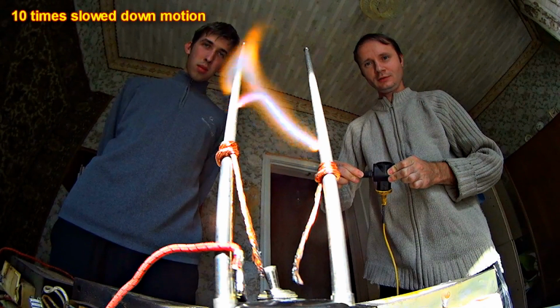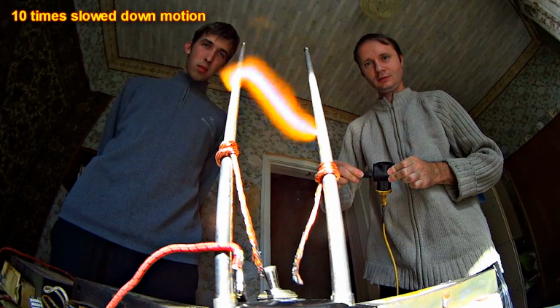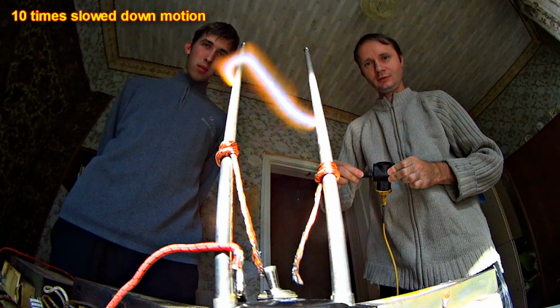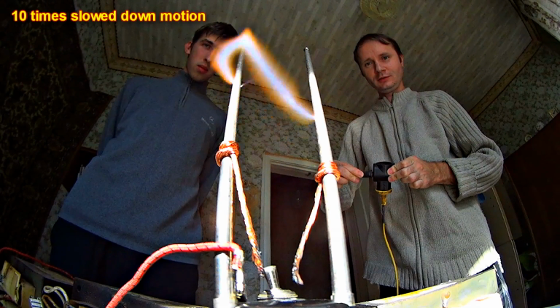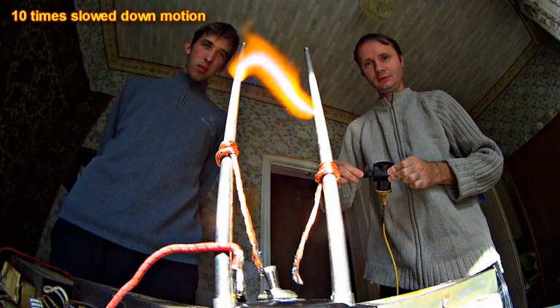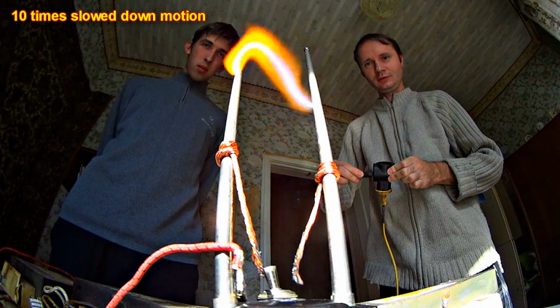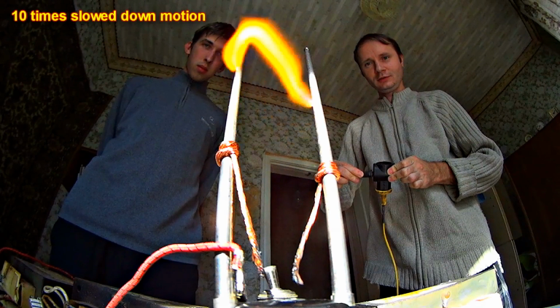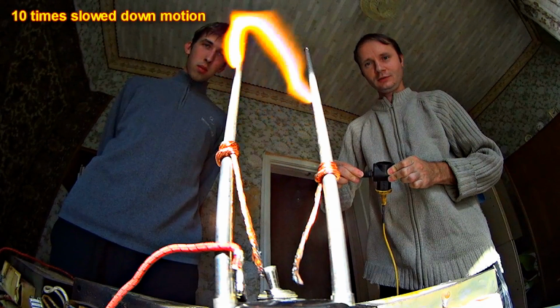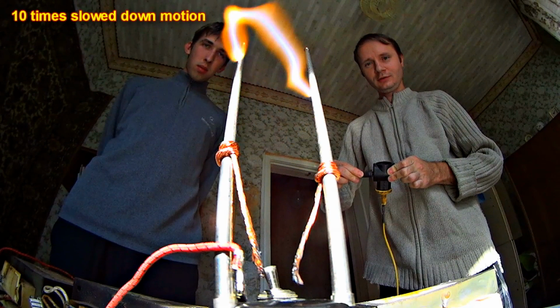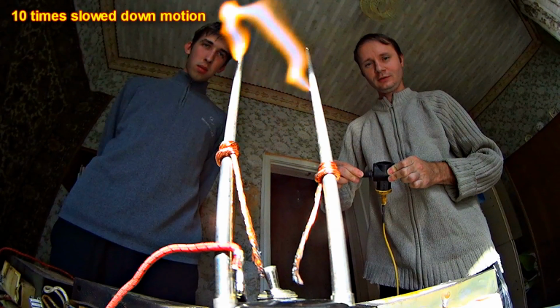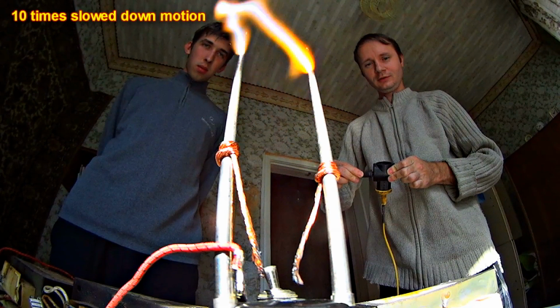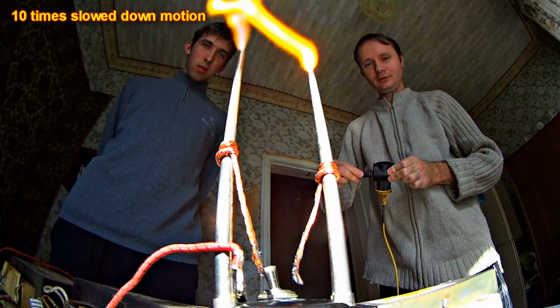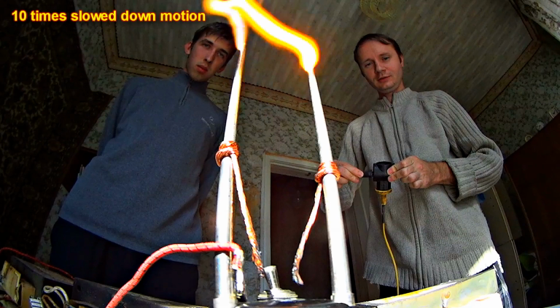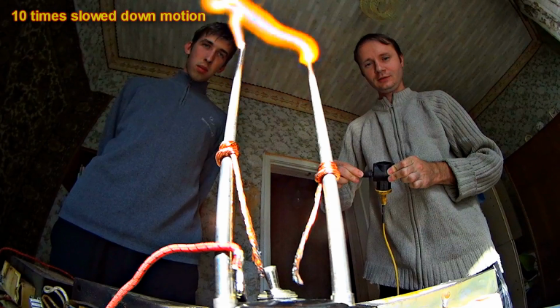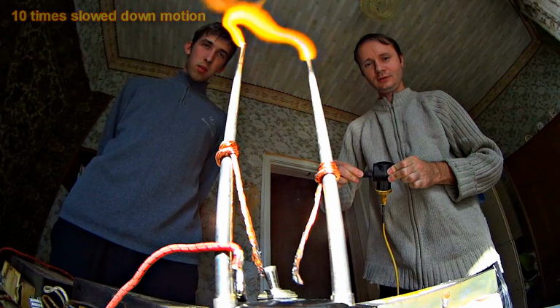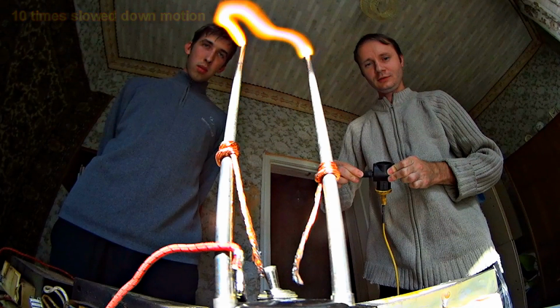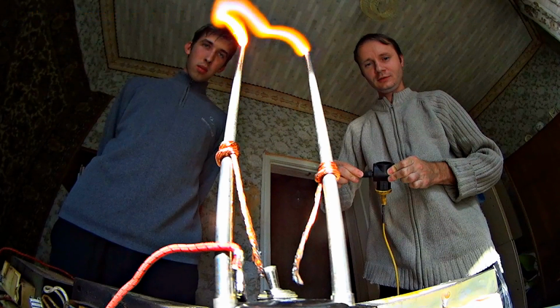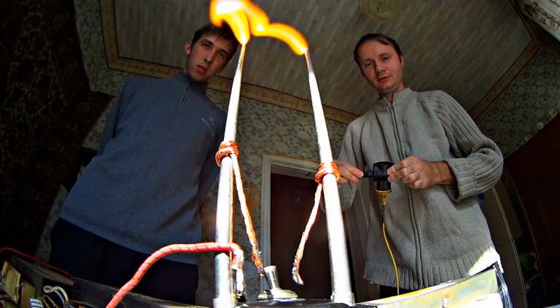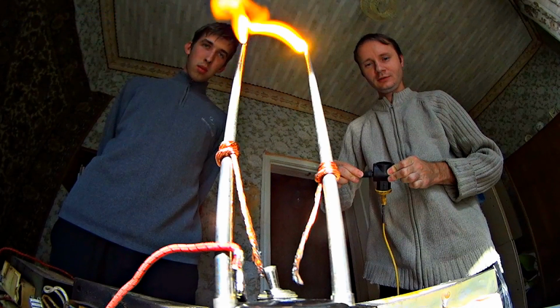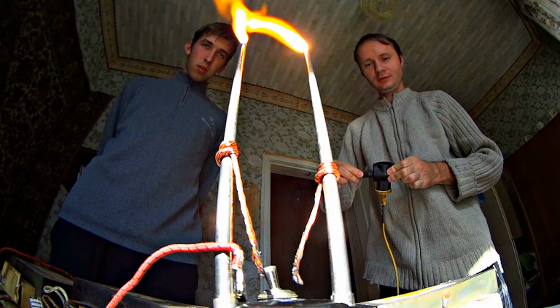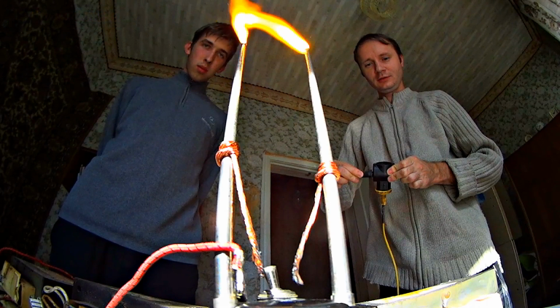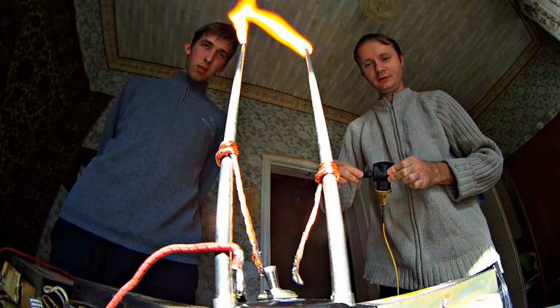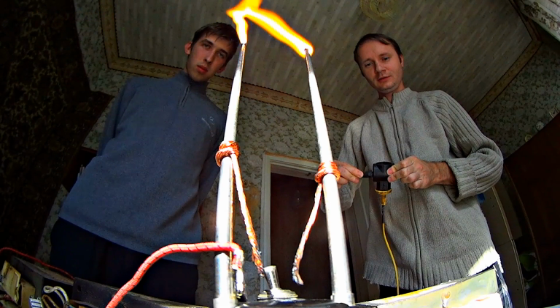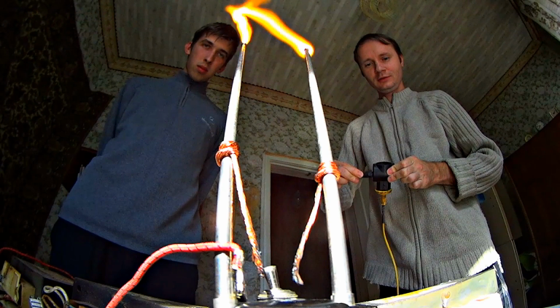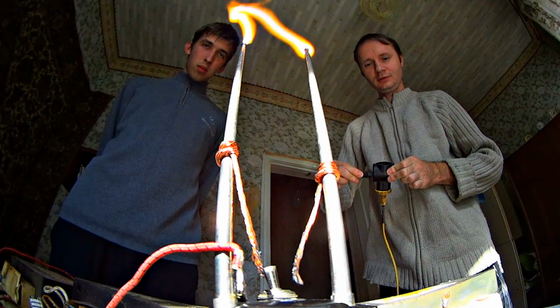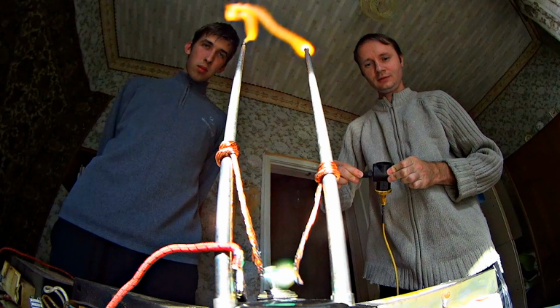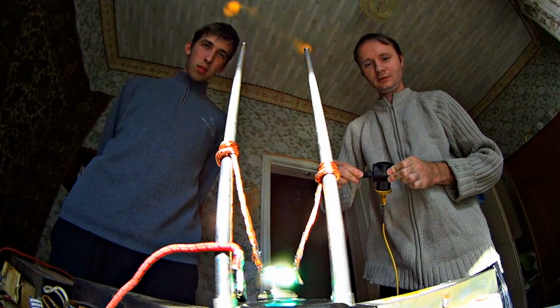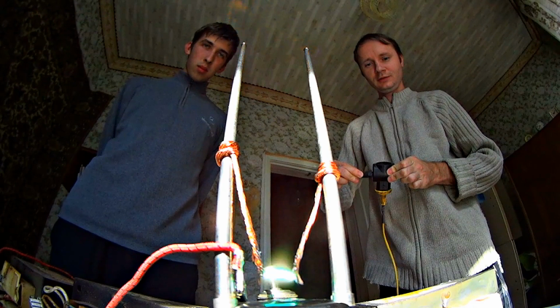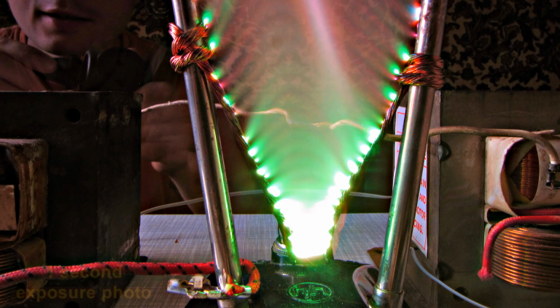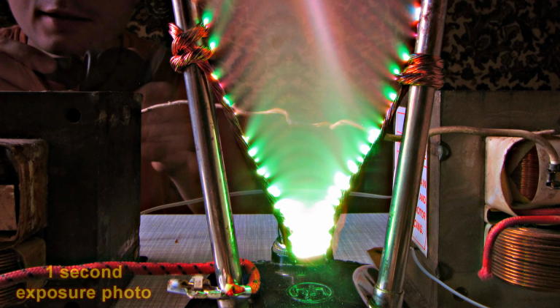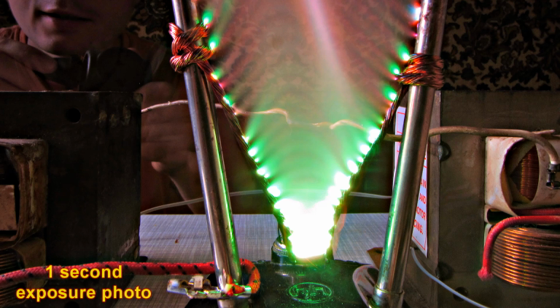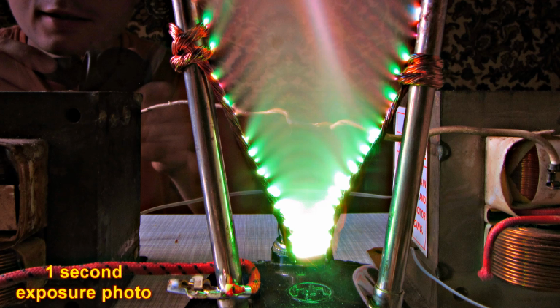The disruptive discharge makes its way through the plasma — that's why the arc goes upwards so strikingly.